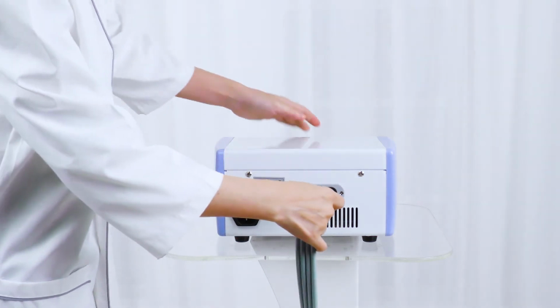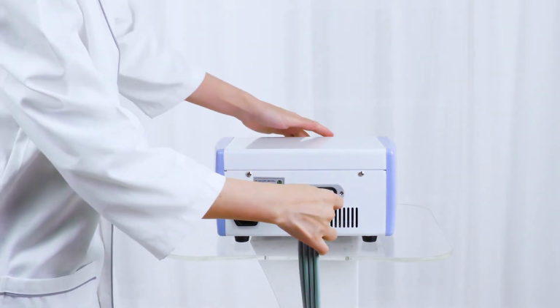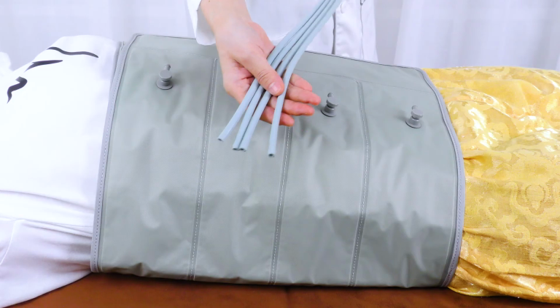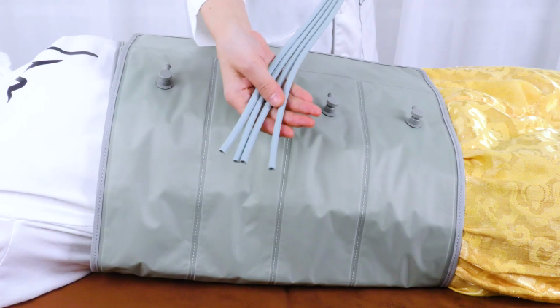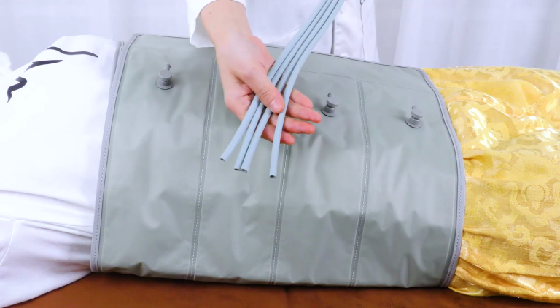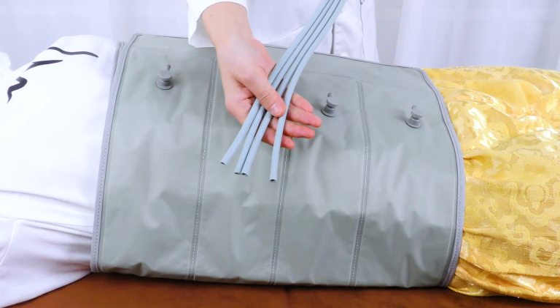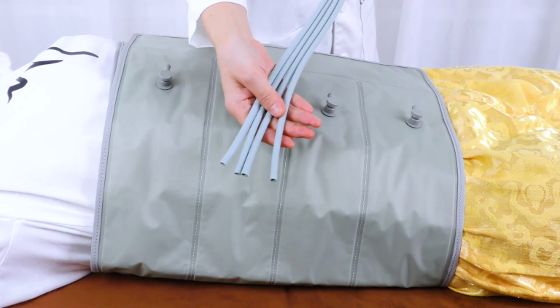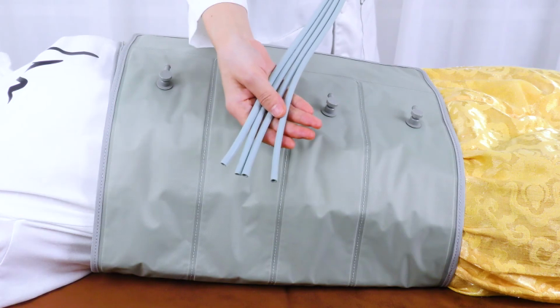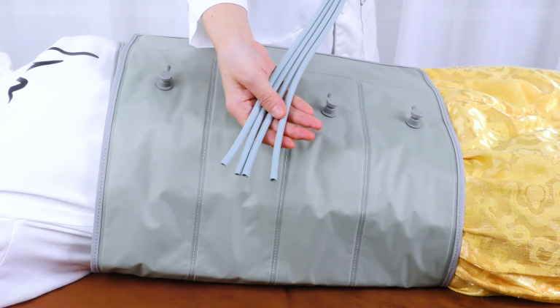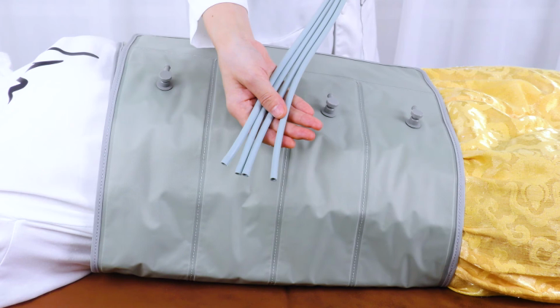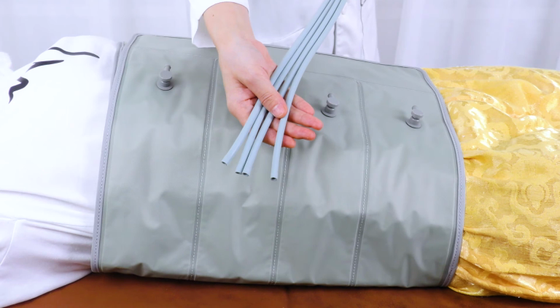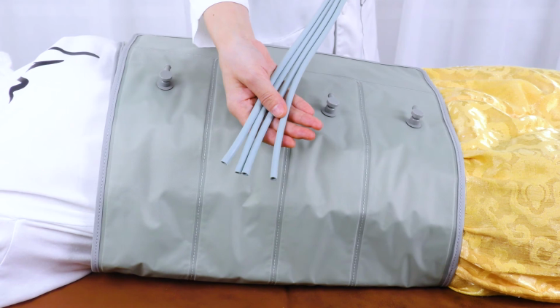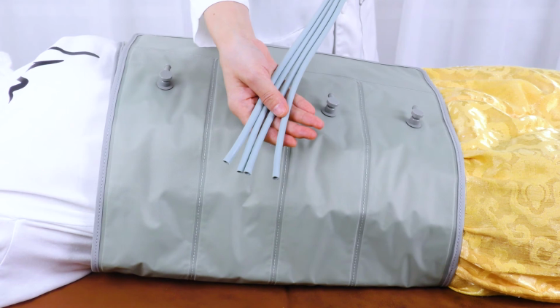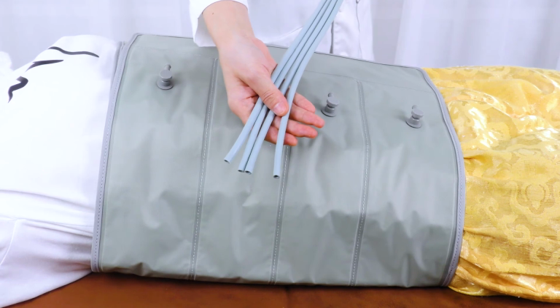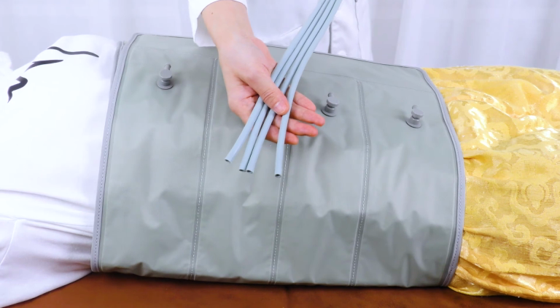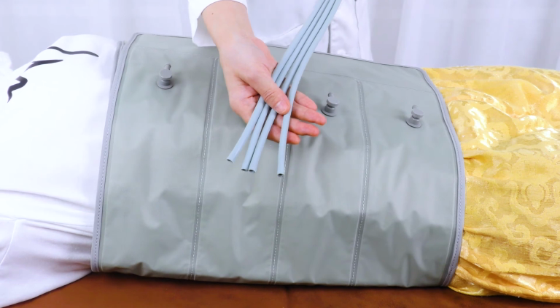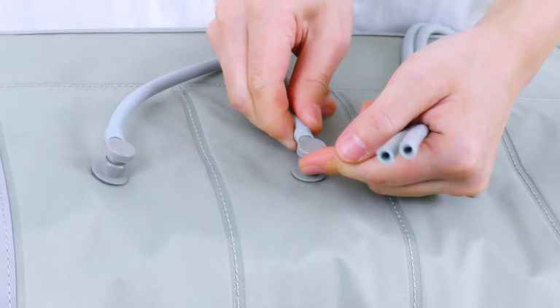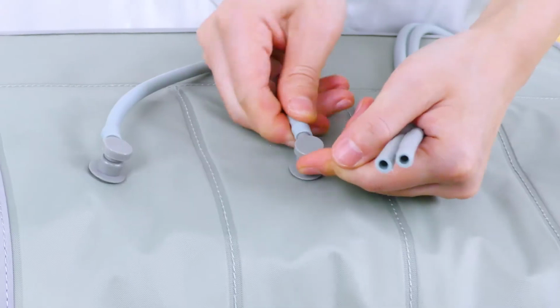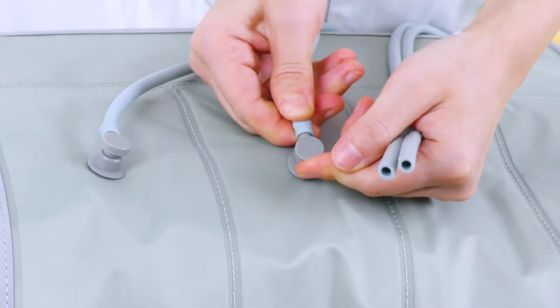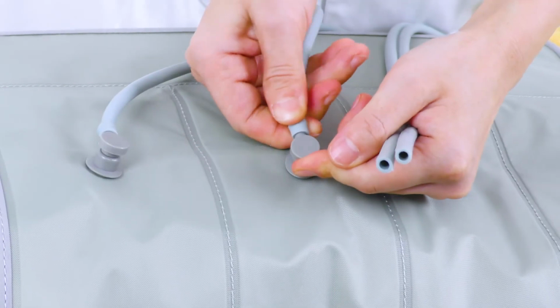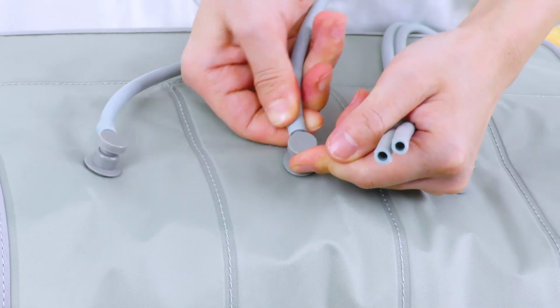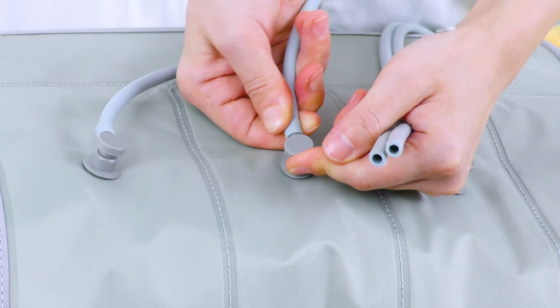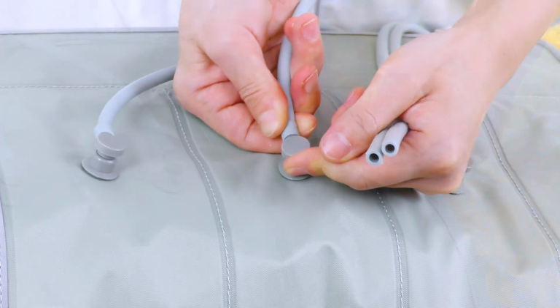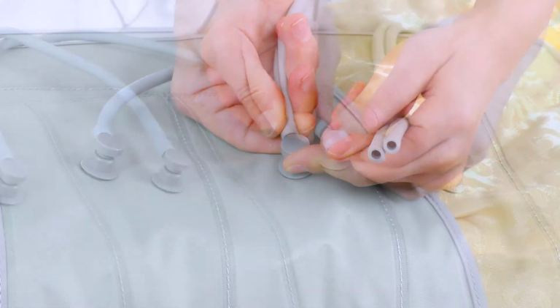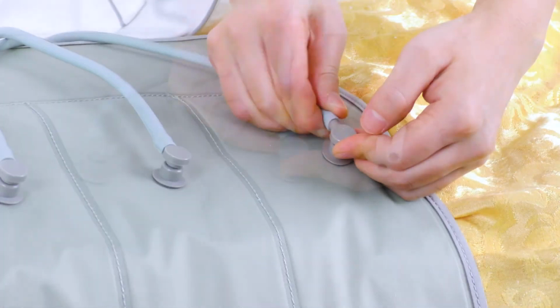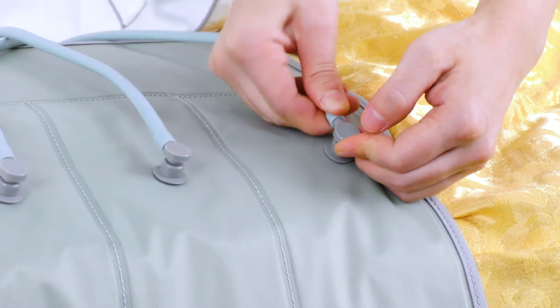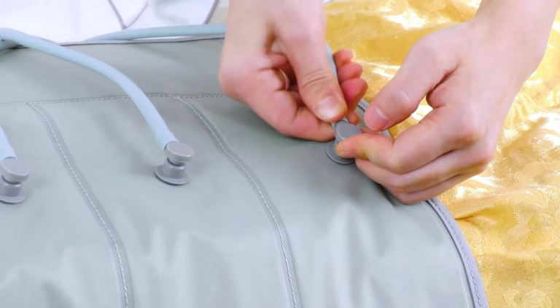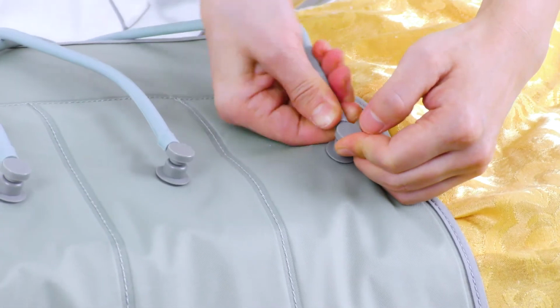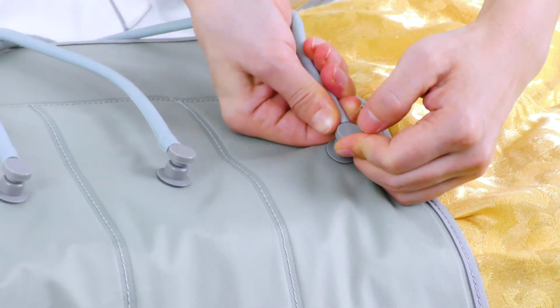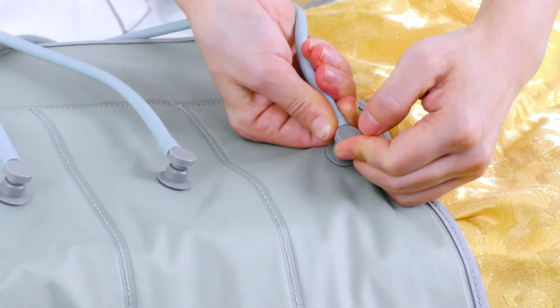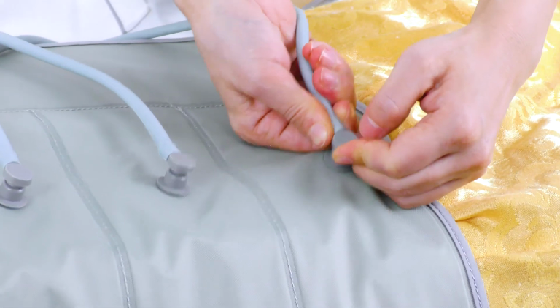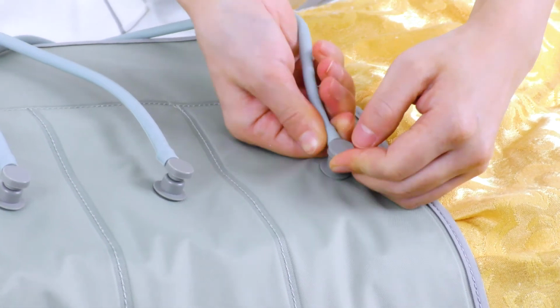Connect the balloon power cord with the waist balloon. Make sure they are in correct order.